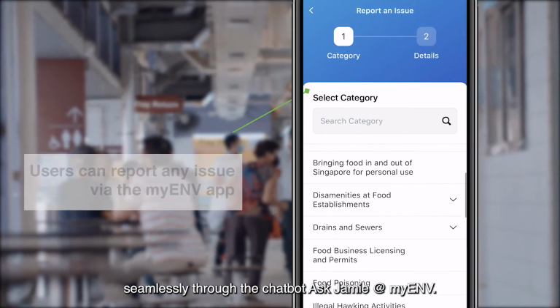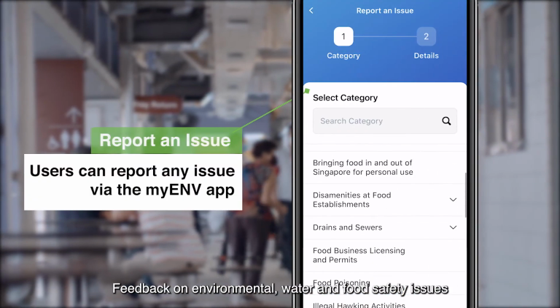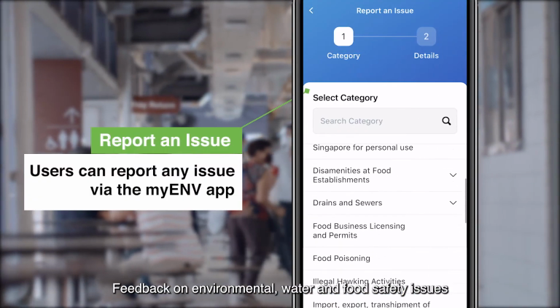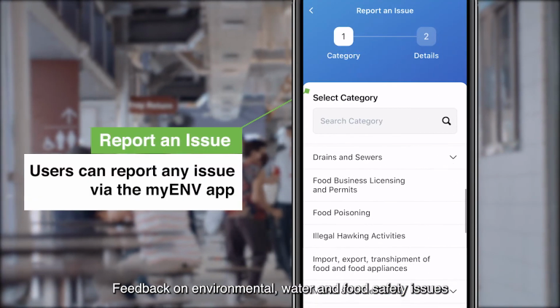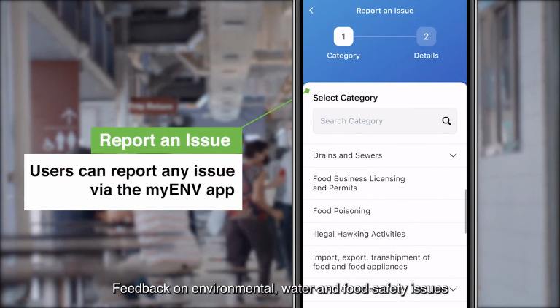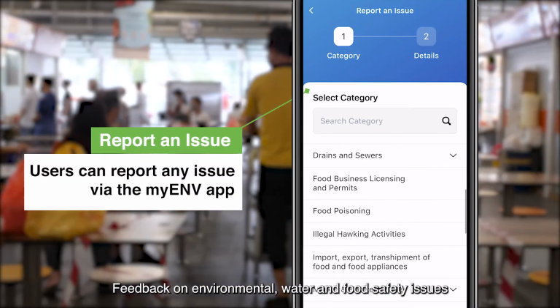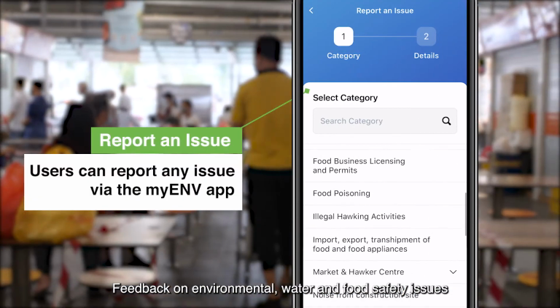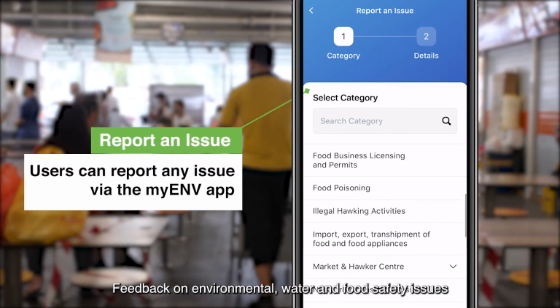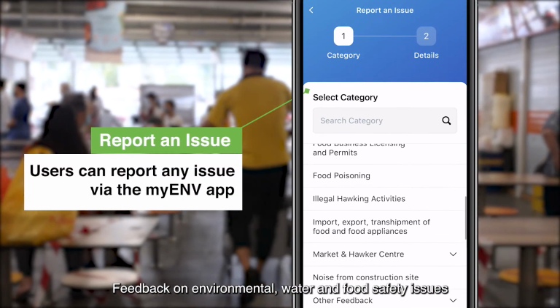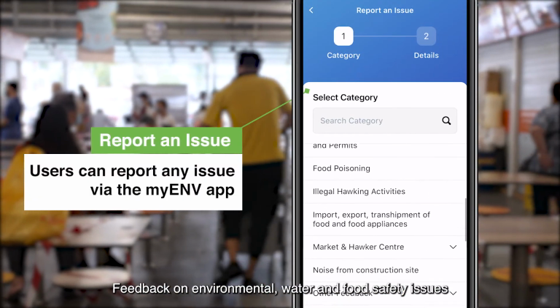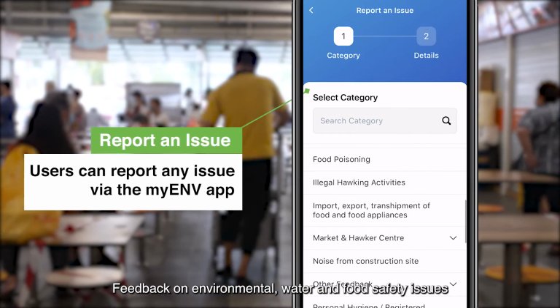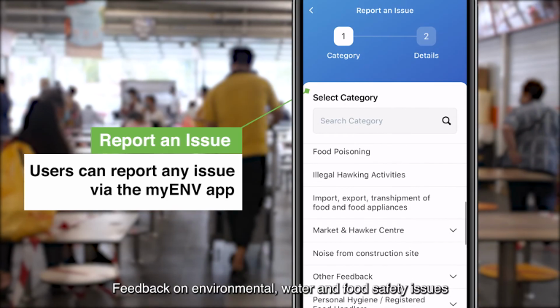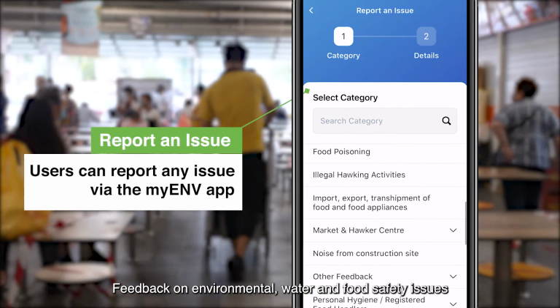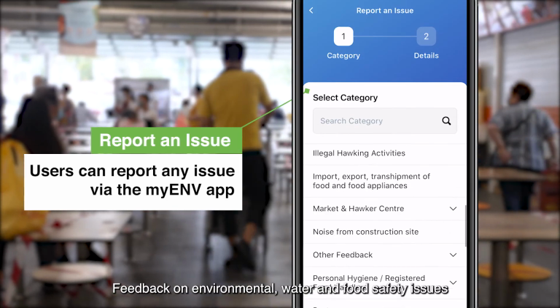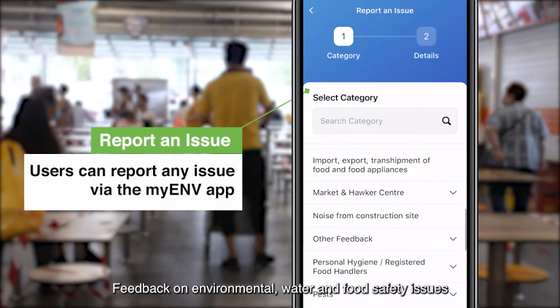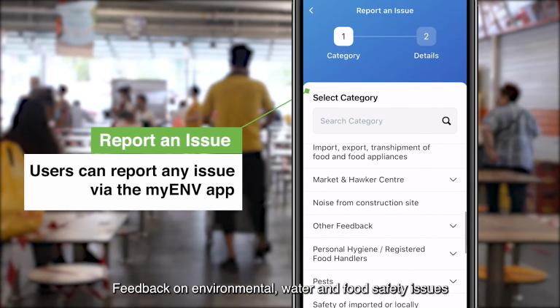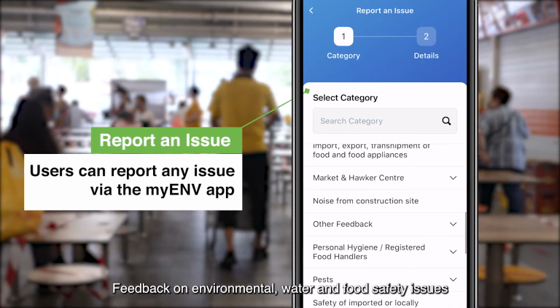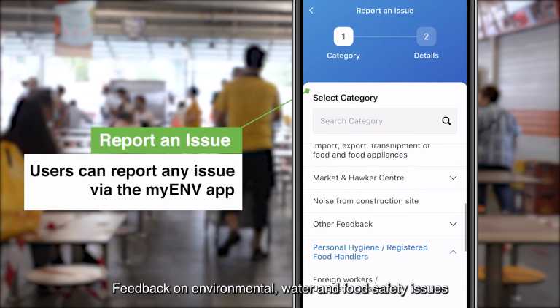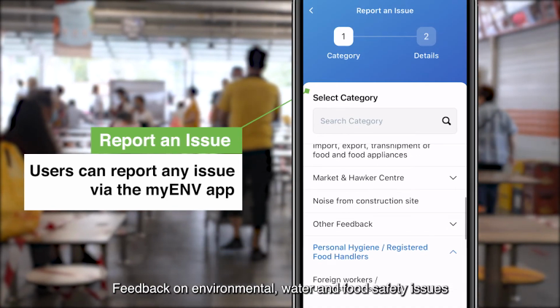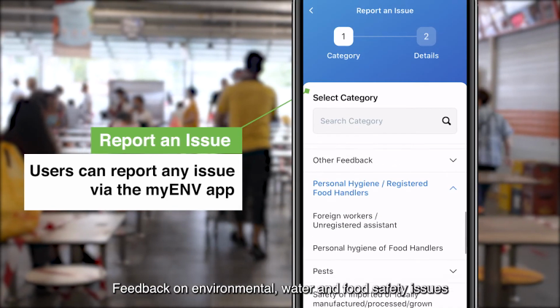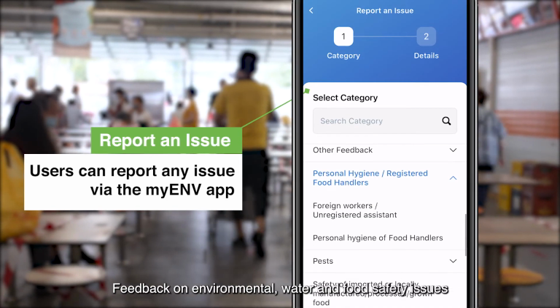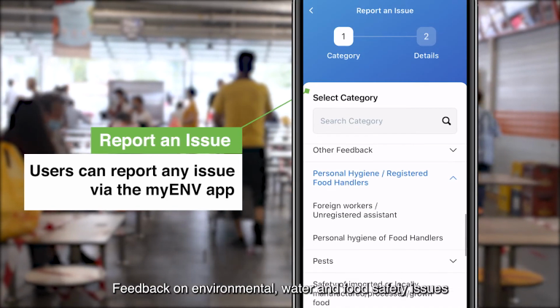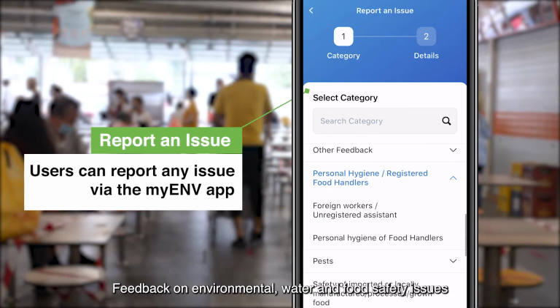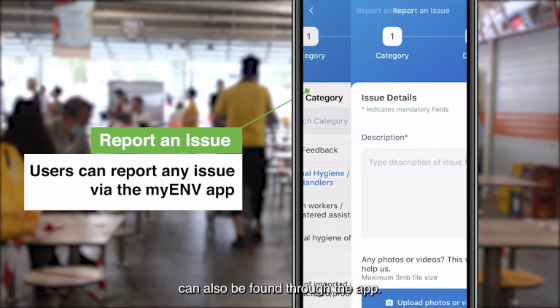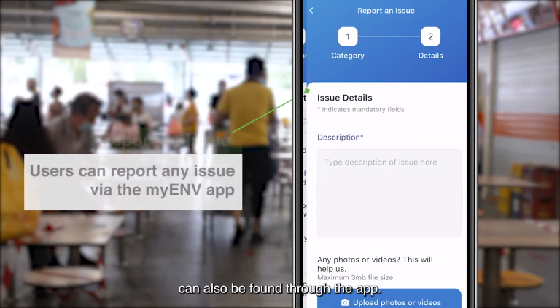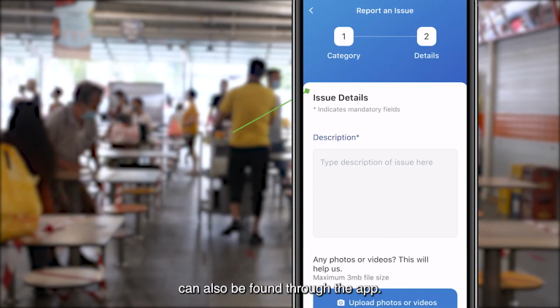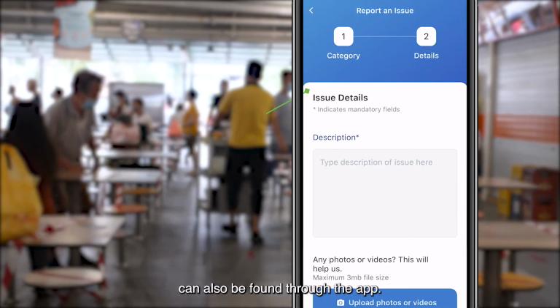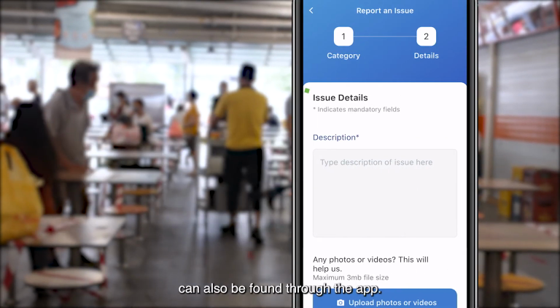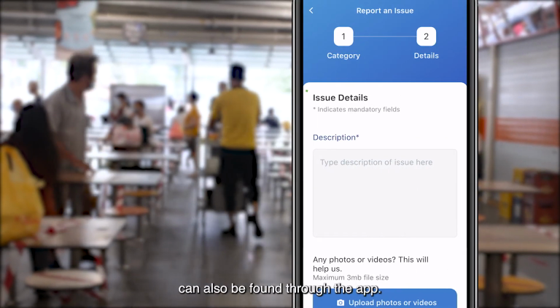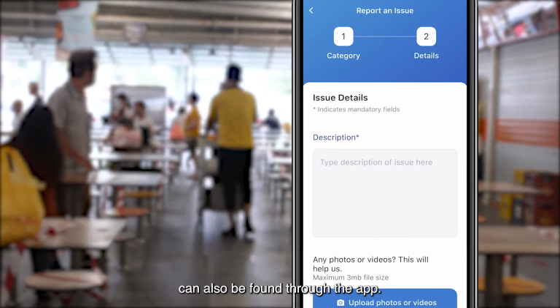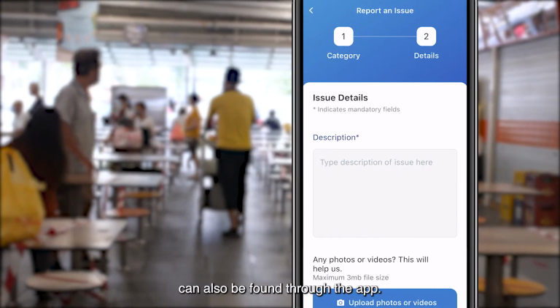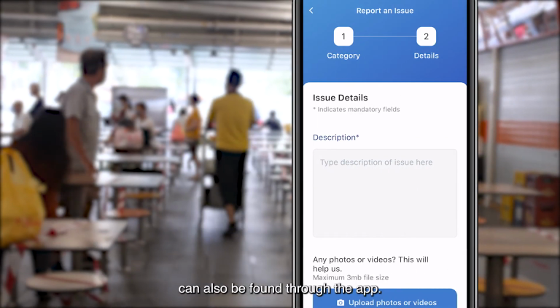Feedback on environmental, water, and food safety issues can also be filed through the app.